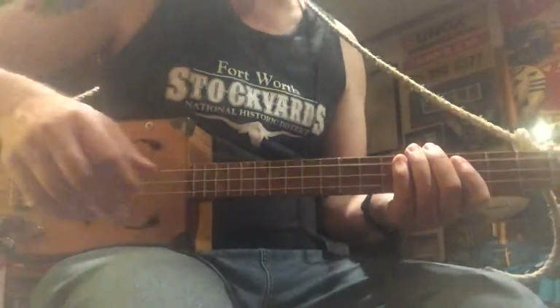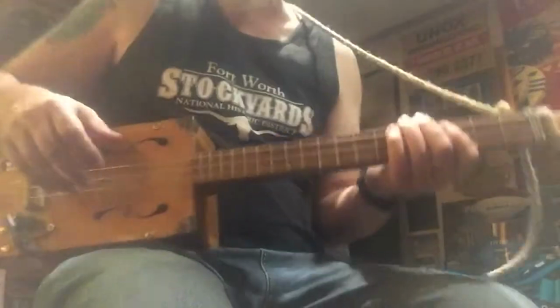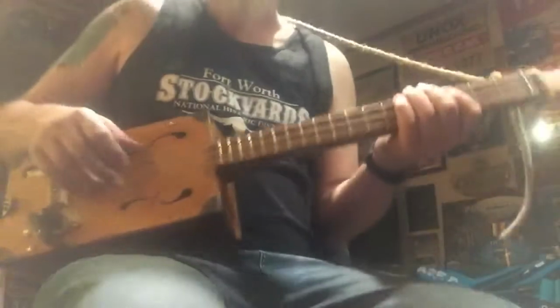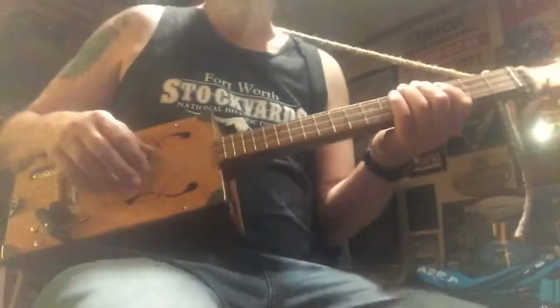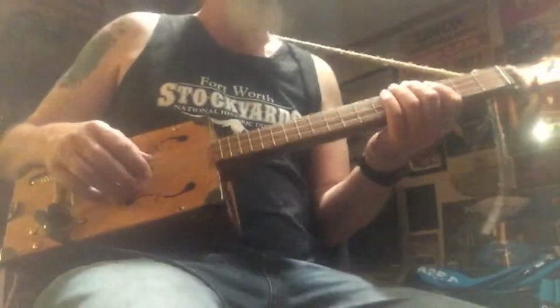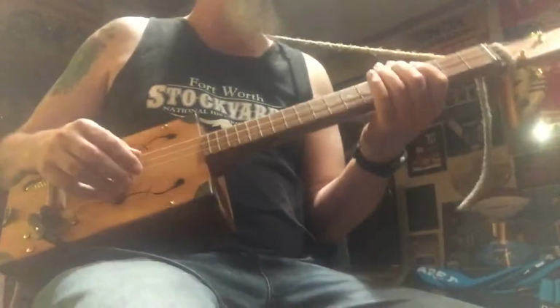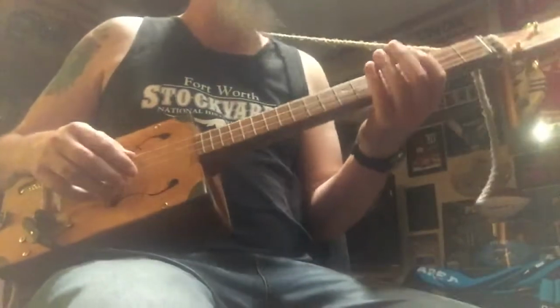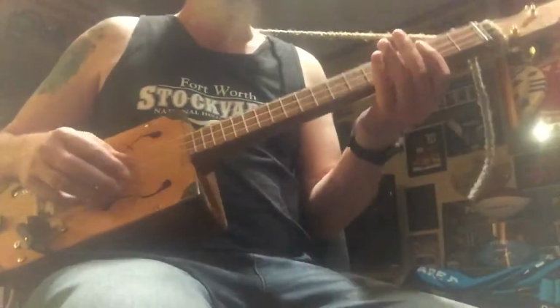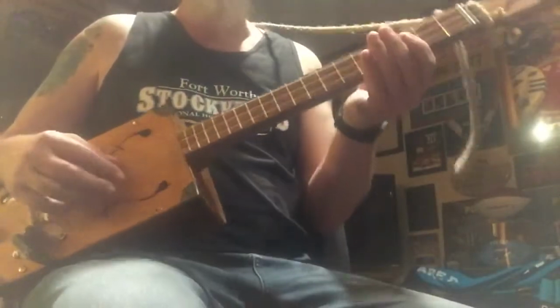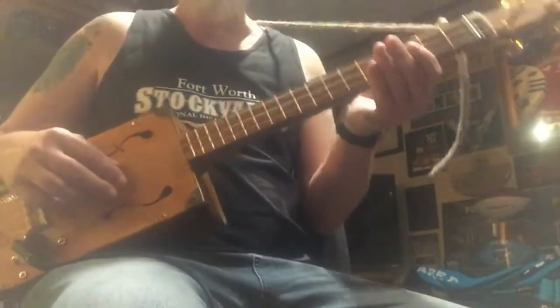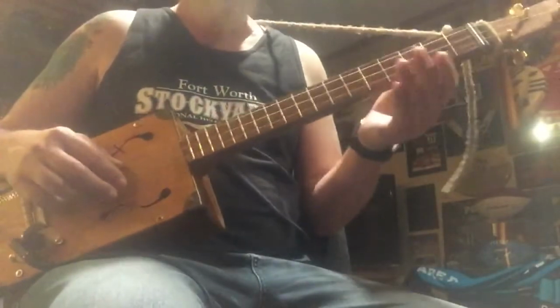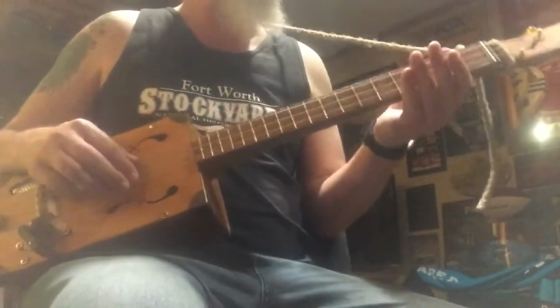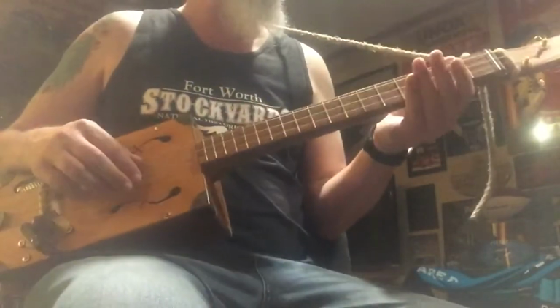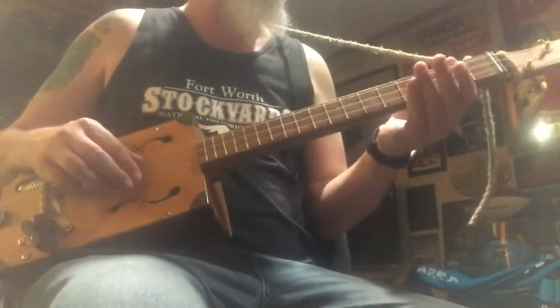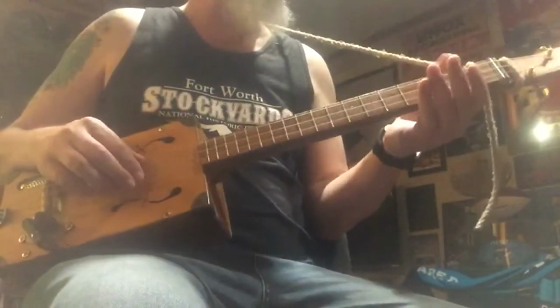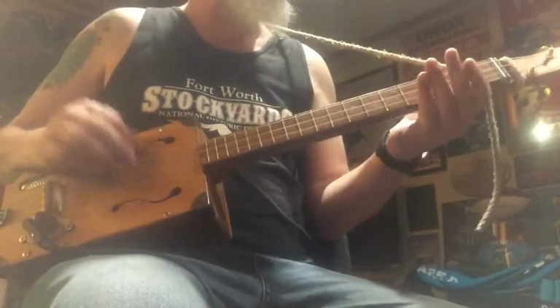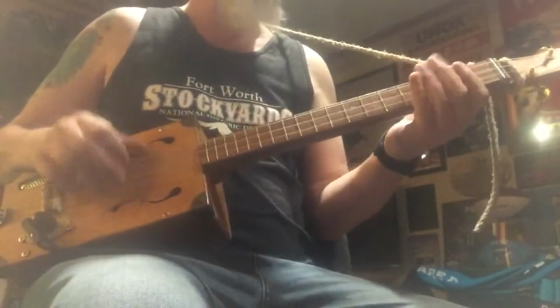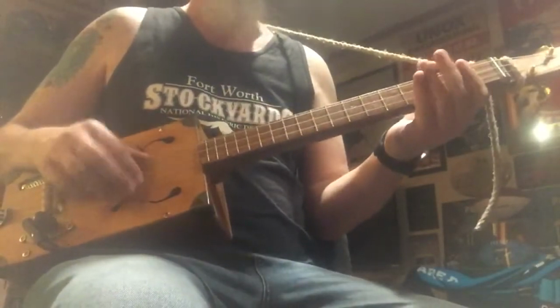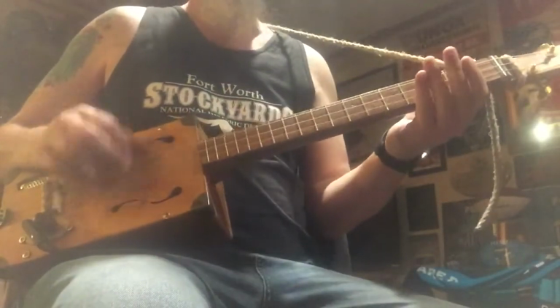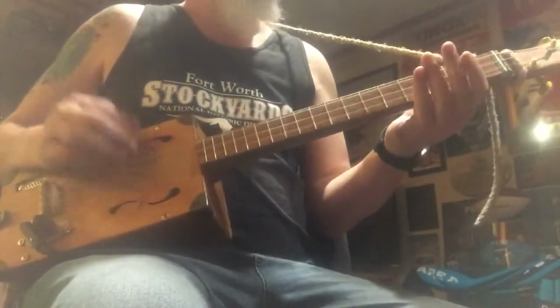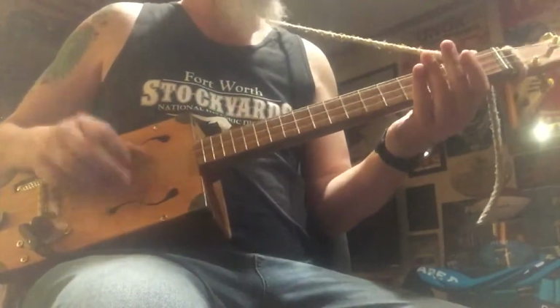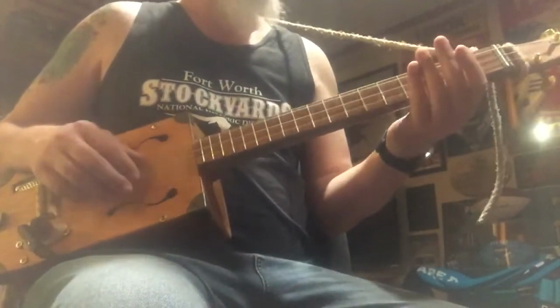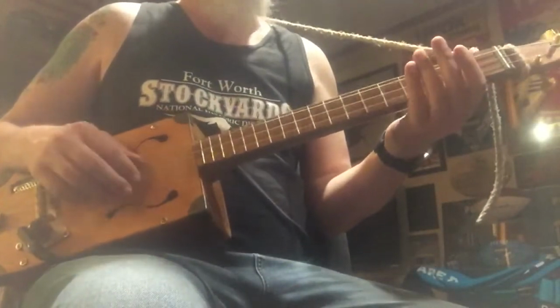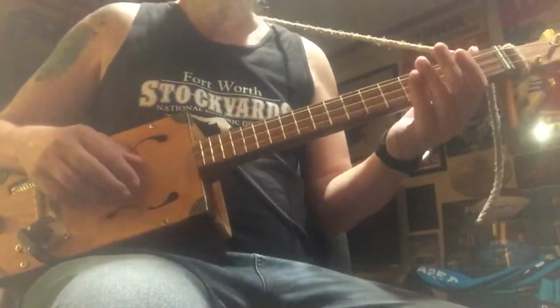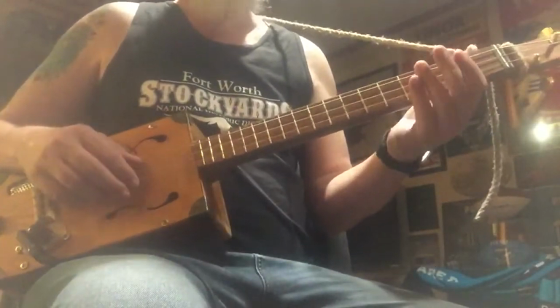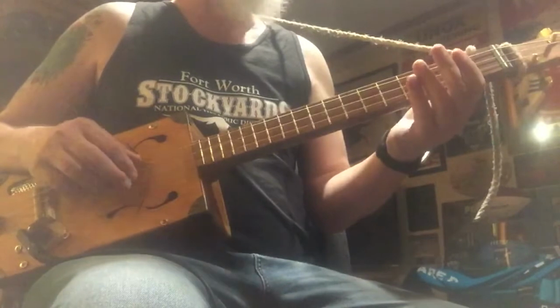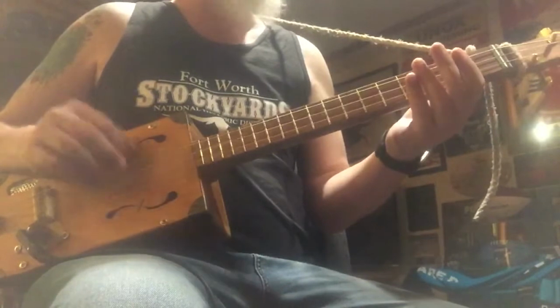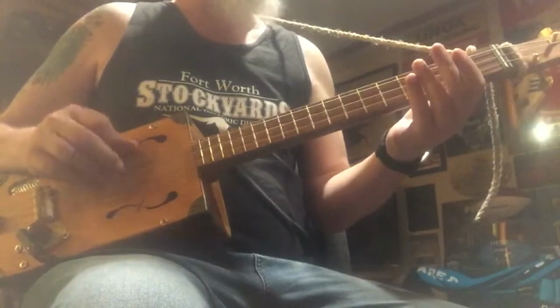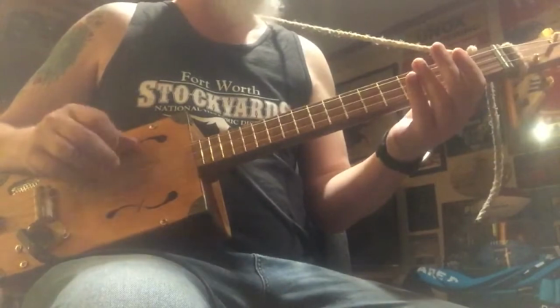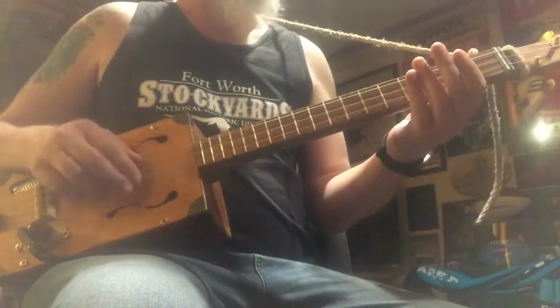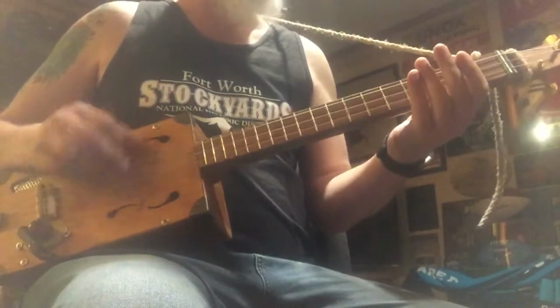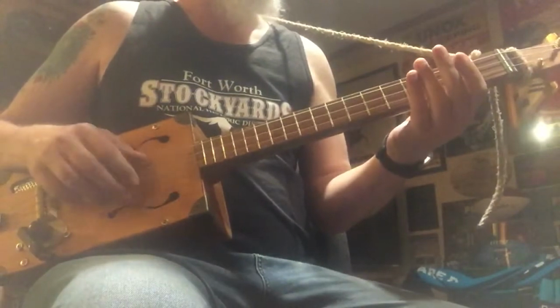Ok, another guitar for sale. This is pretty much what it seems like.